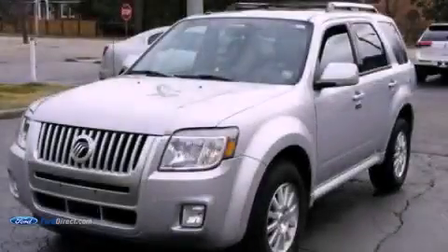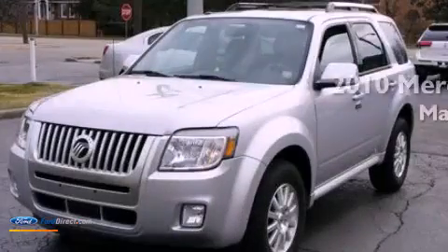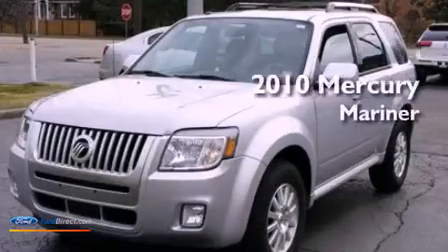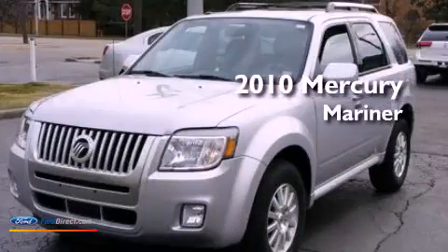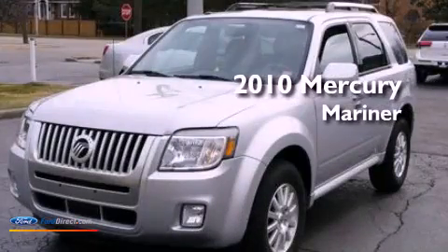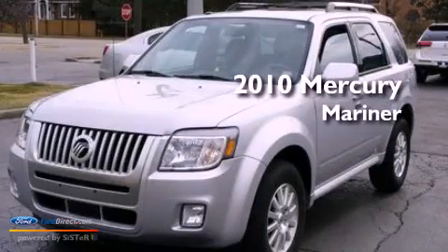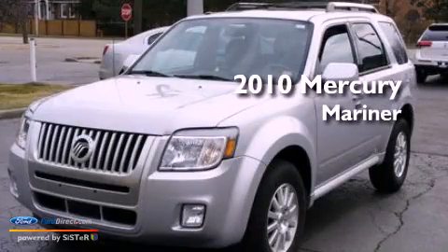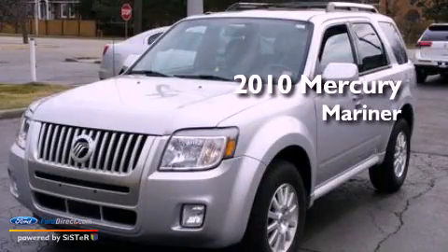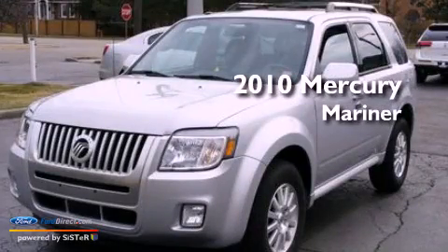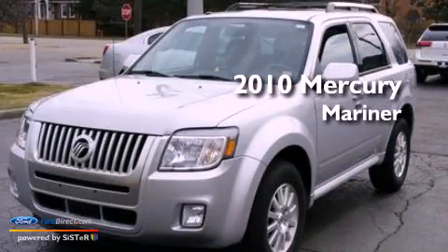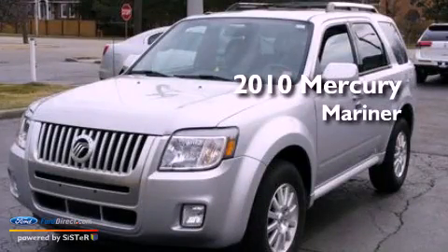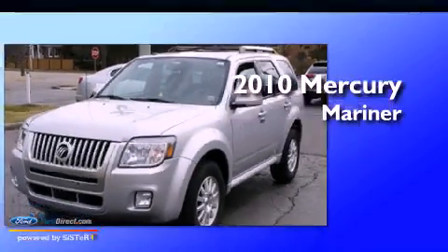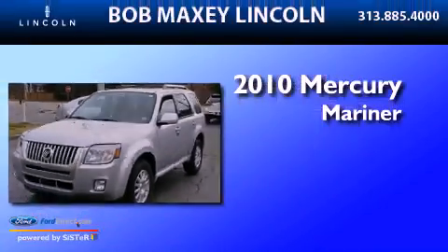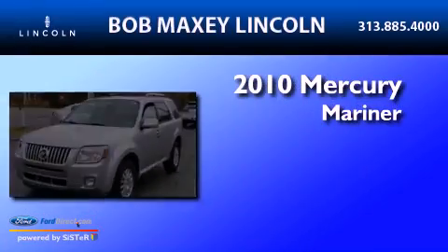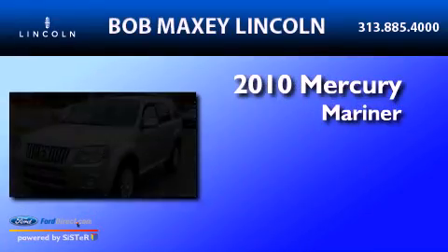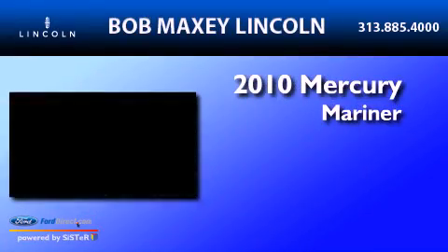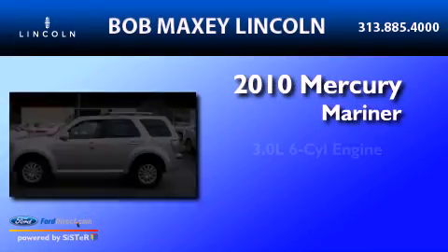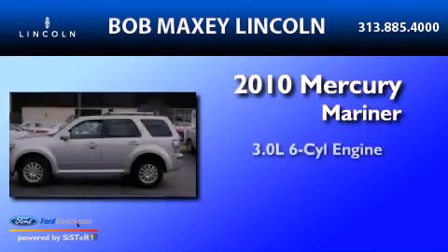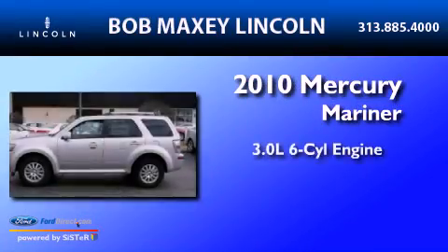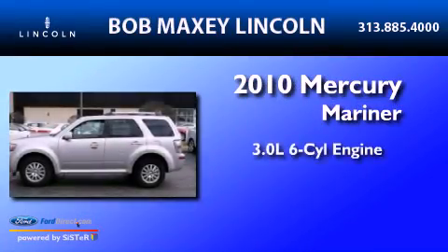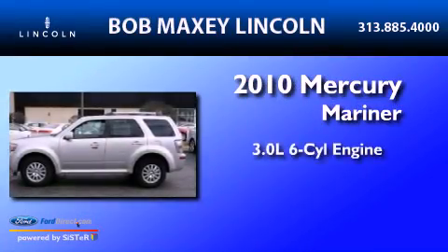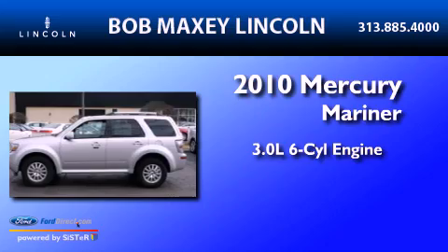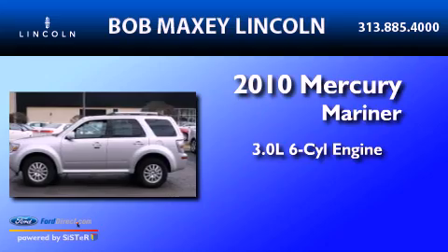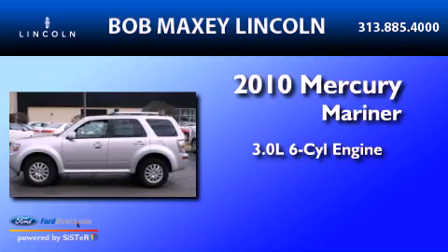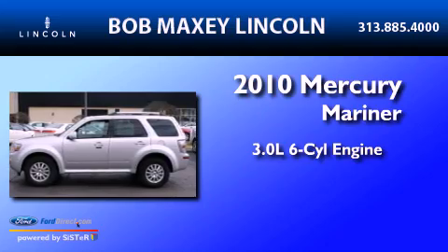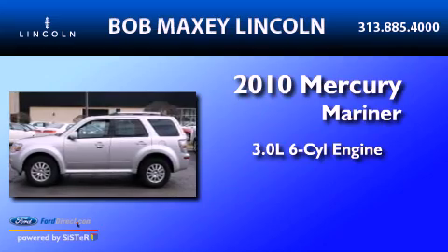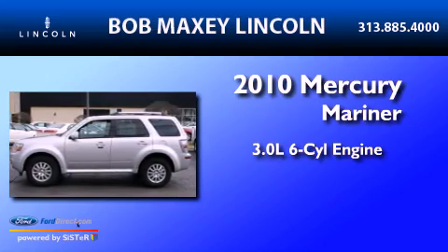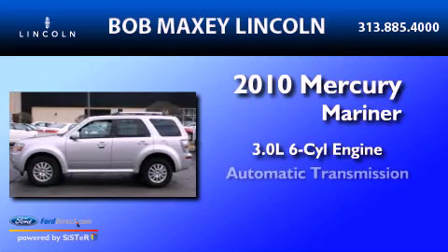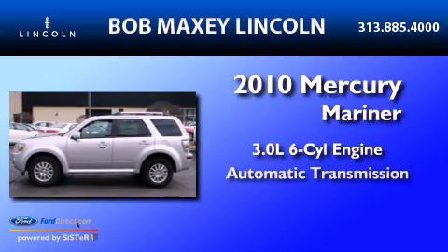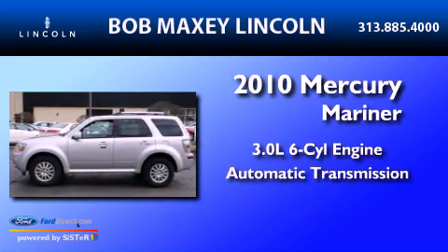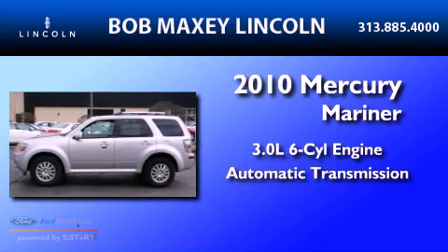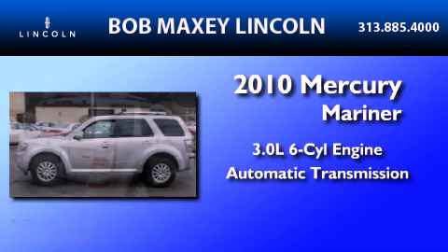This is a 2010 Mercury Mariner. It has a 3.0-liter six-cylinder engine and an automatic transmission.